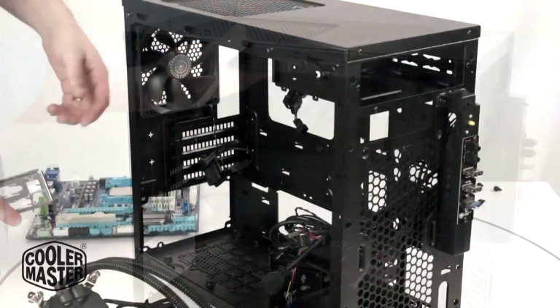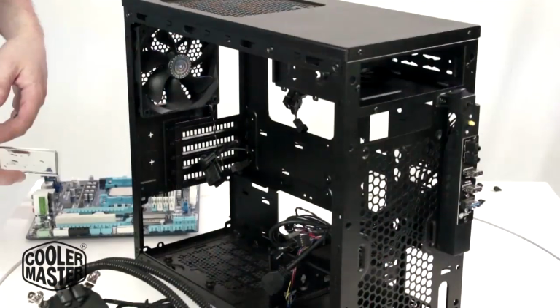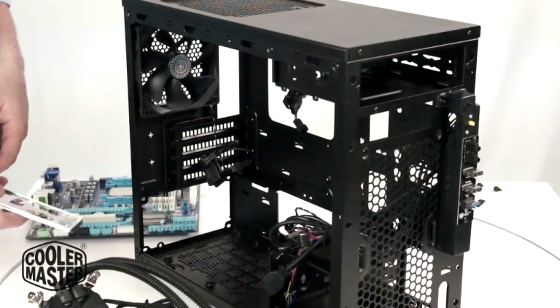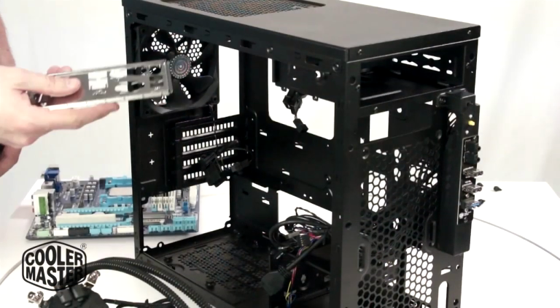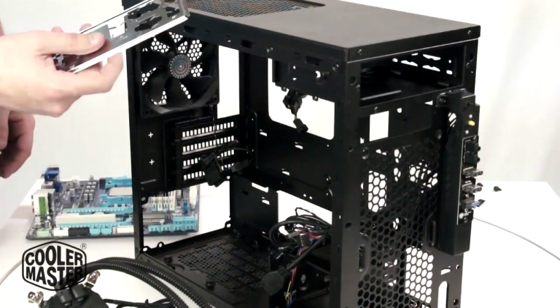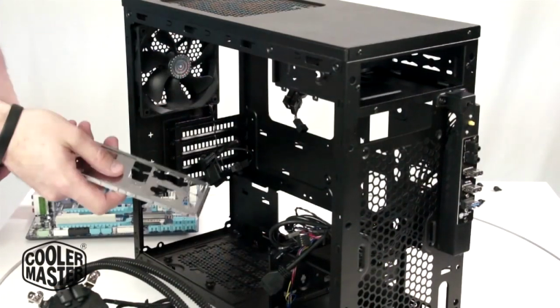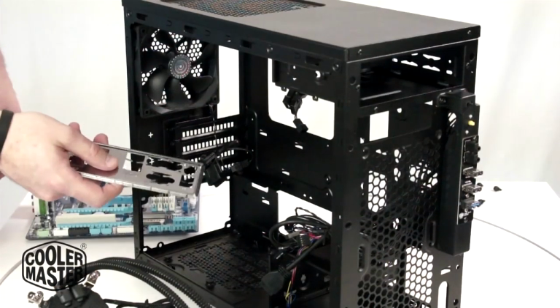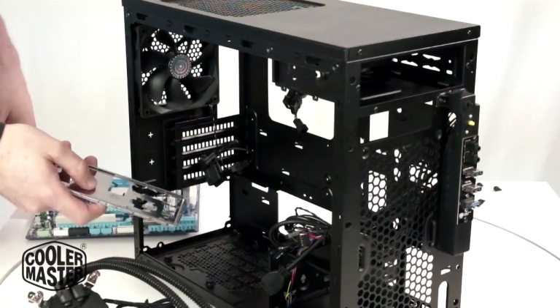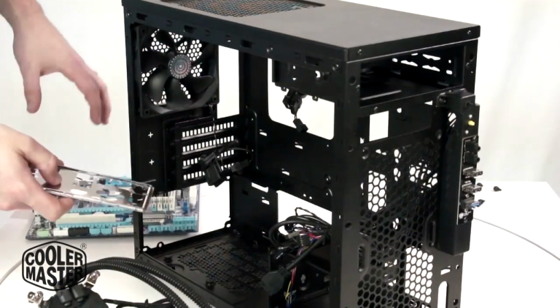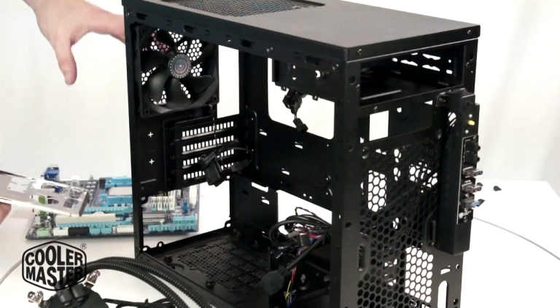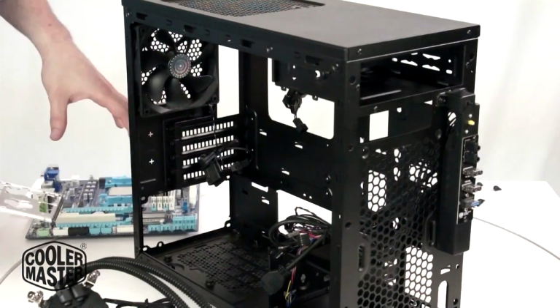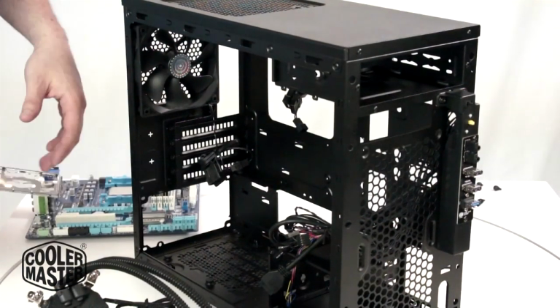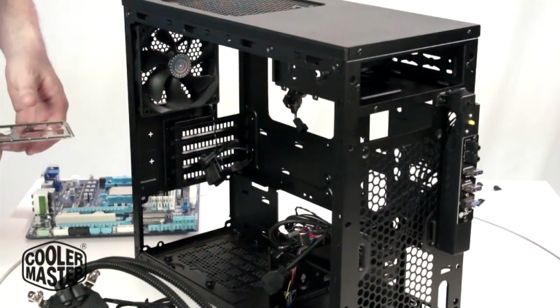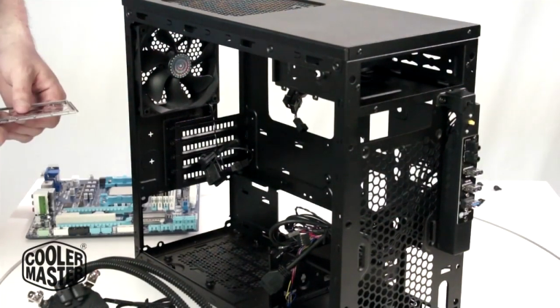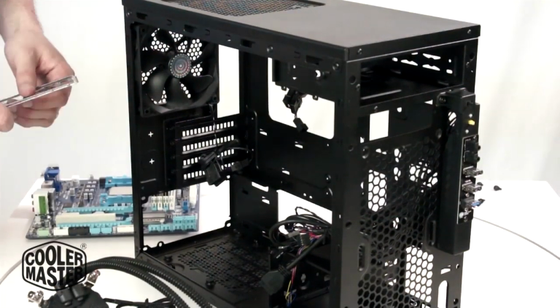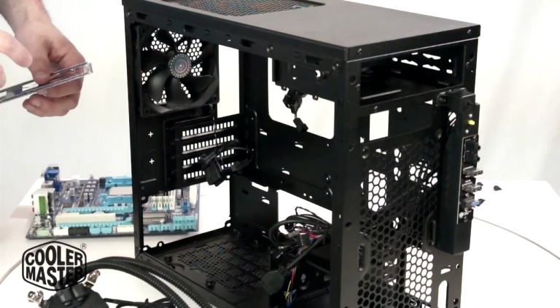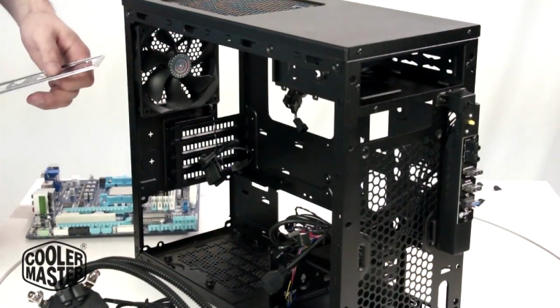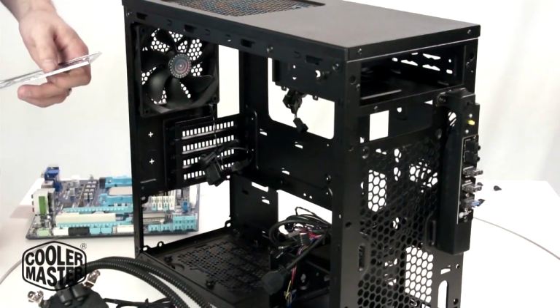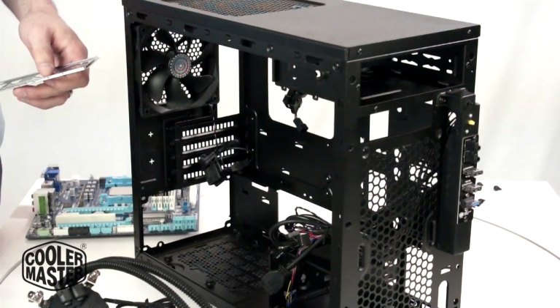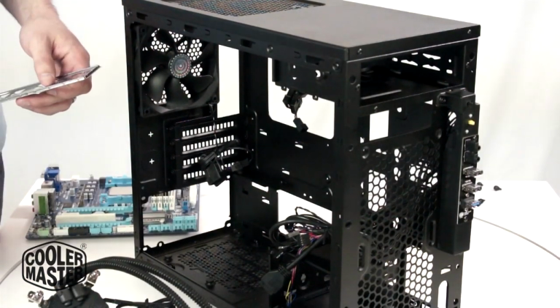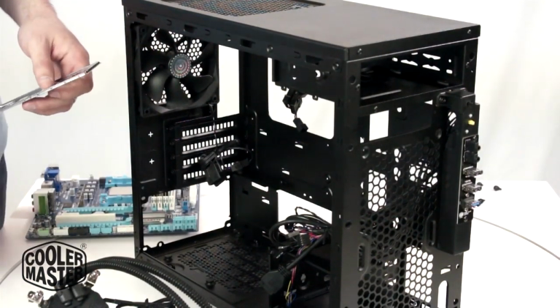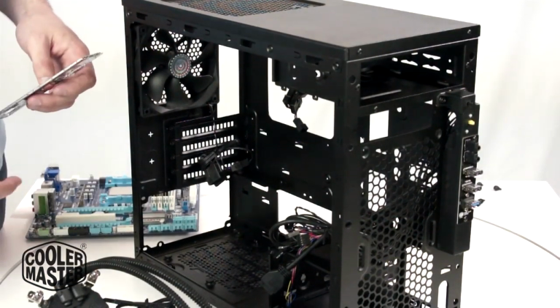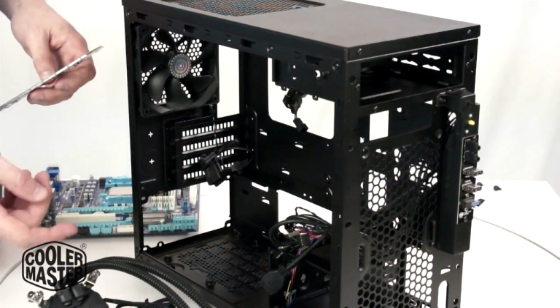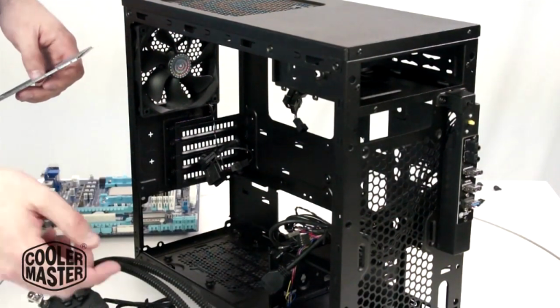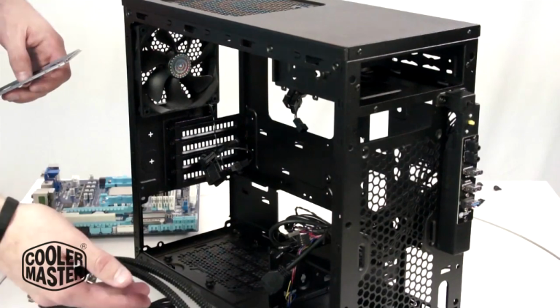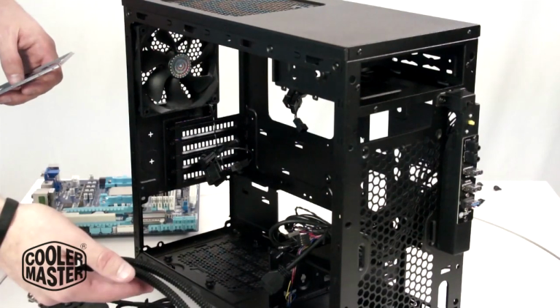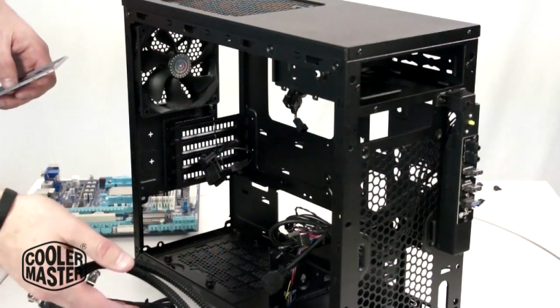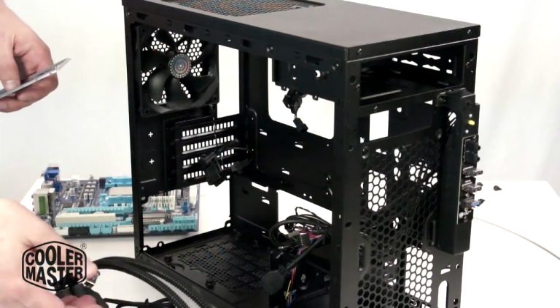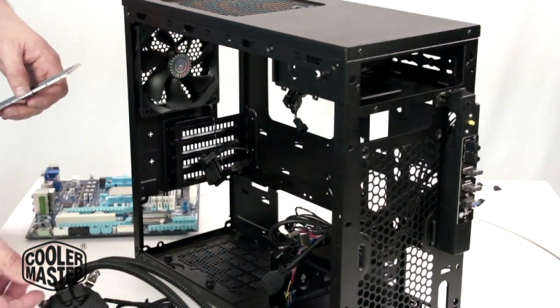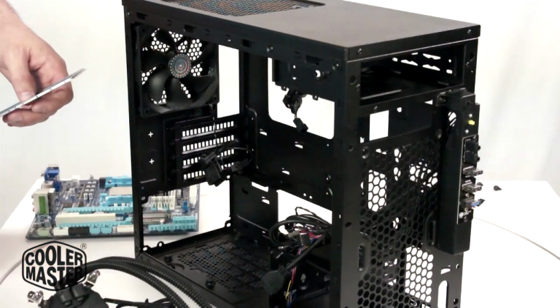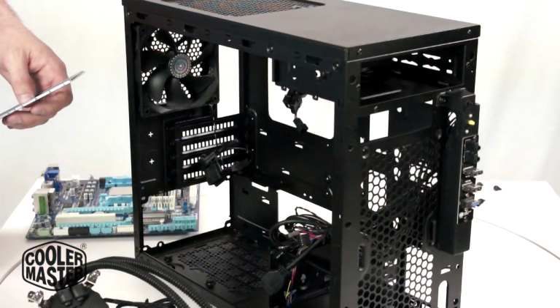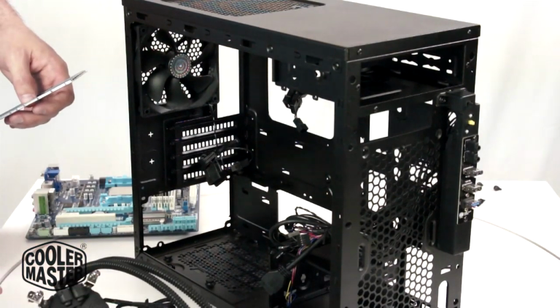I'm going to install the rear I/O plate, the motherboard, then drop in the power supply, and then we'll get back to installing the Sidon.